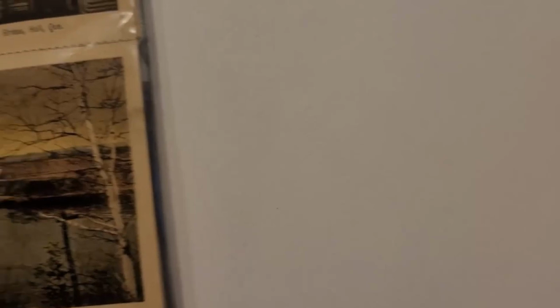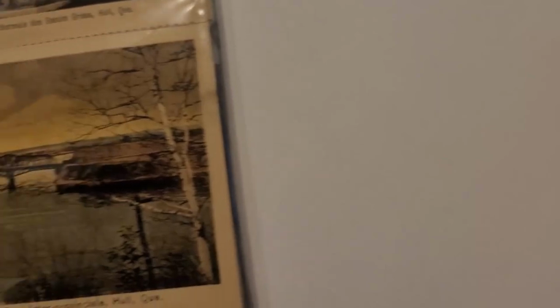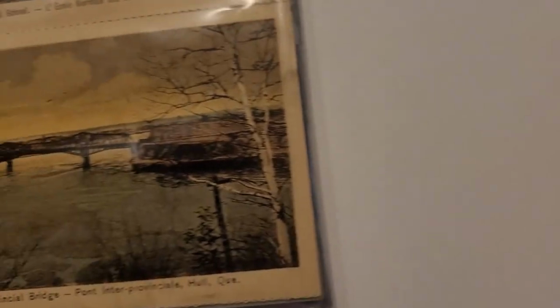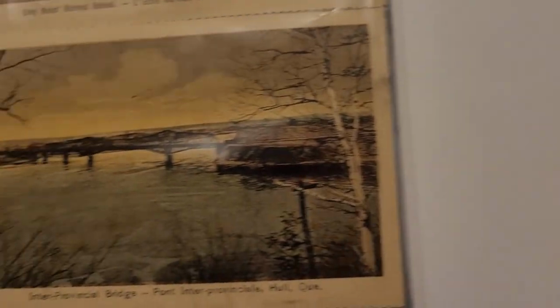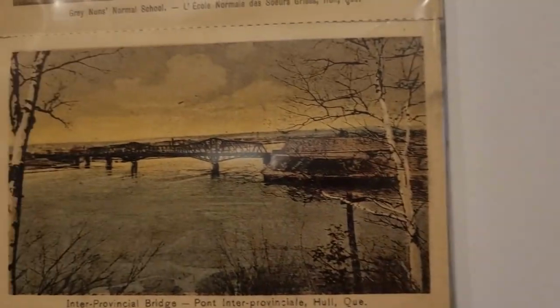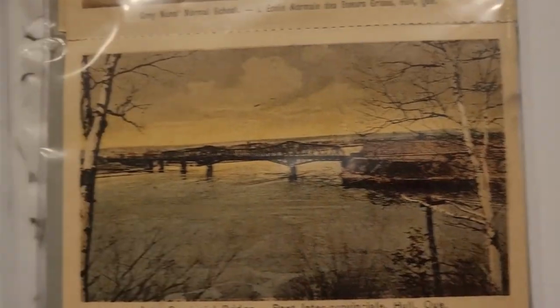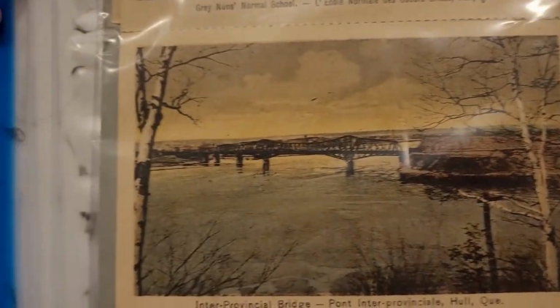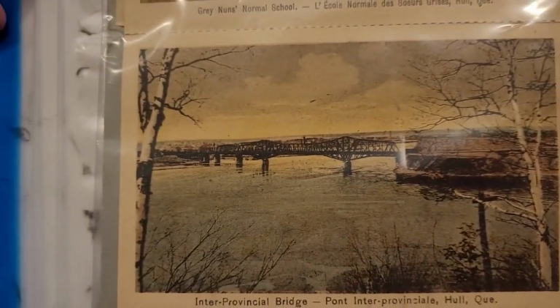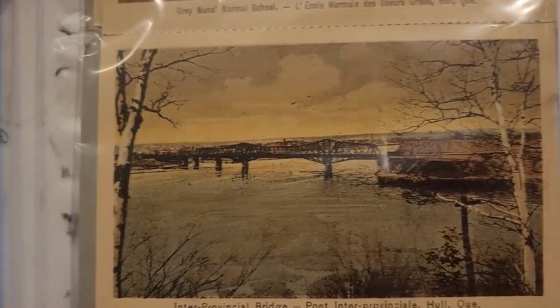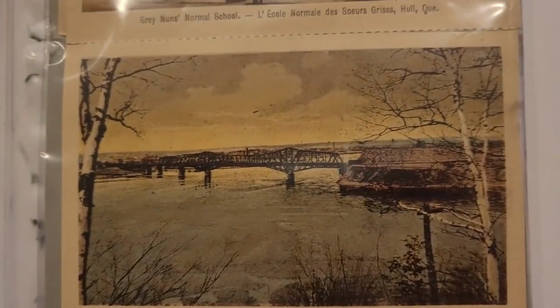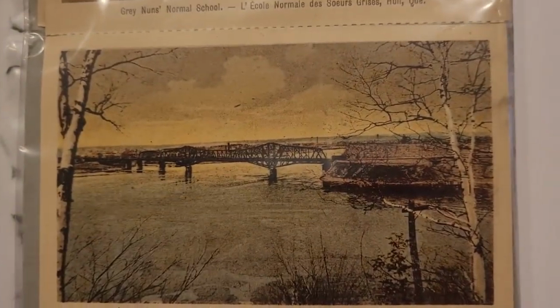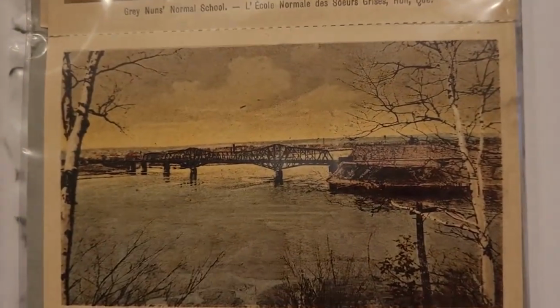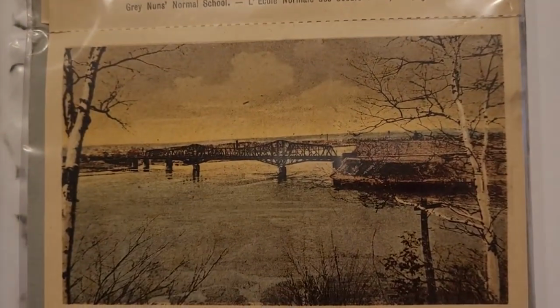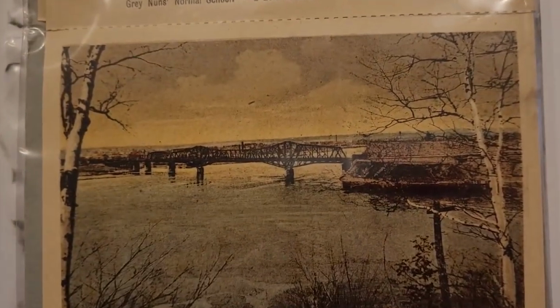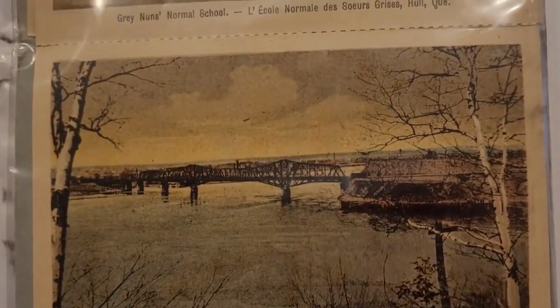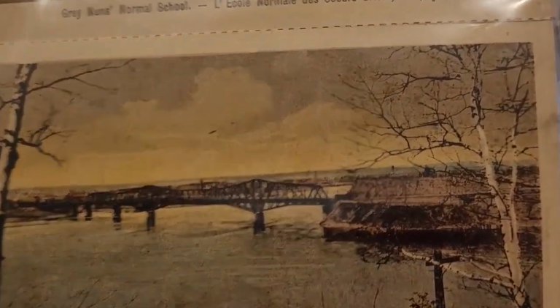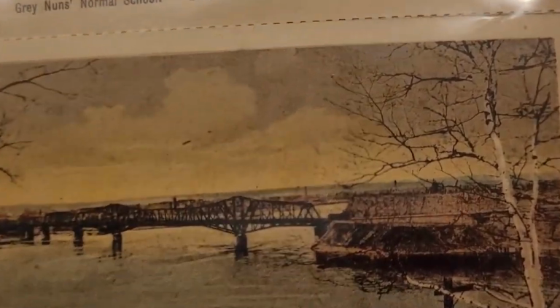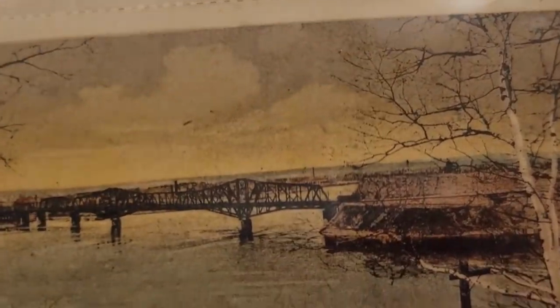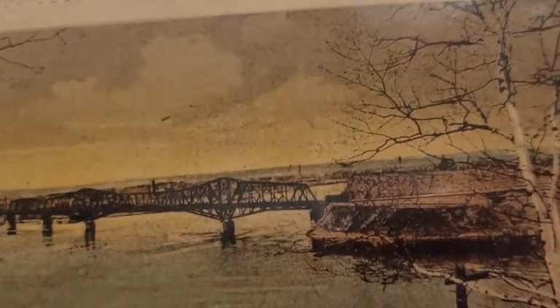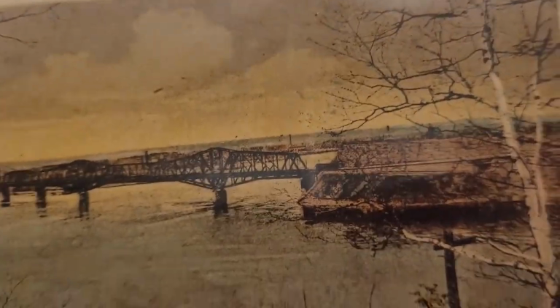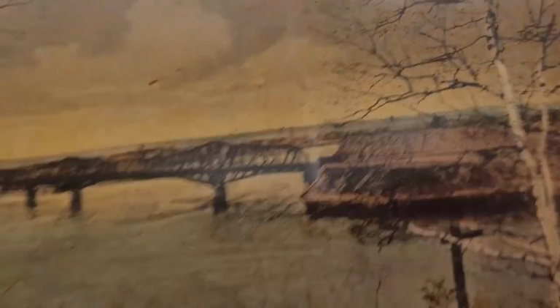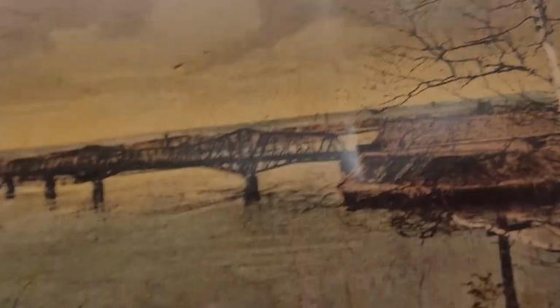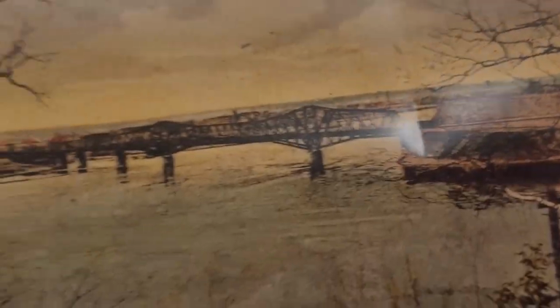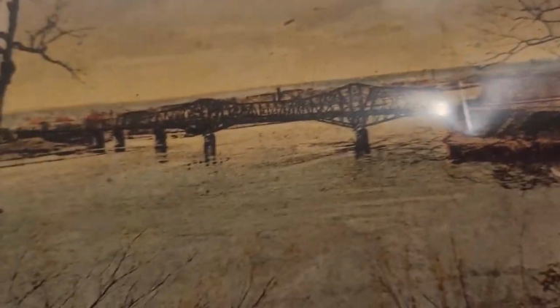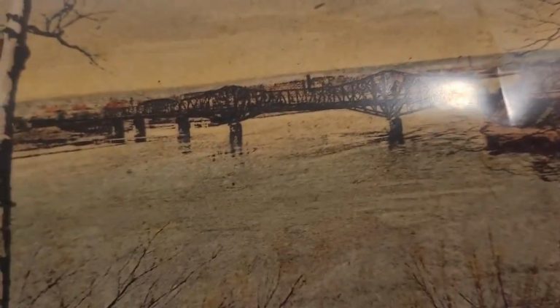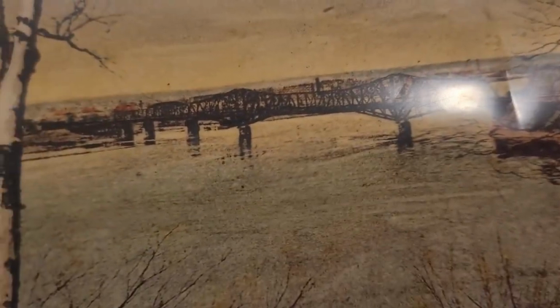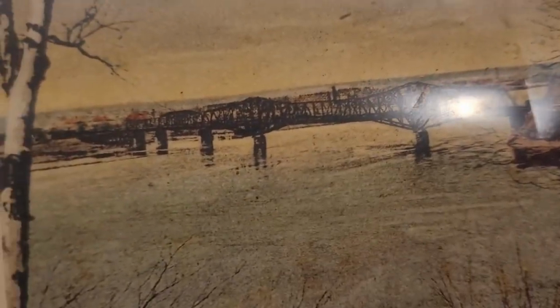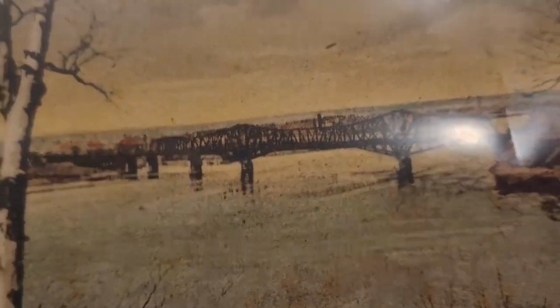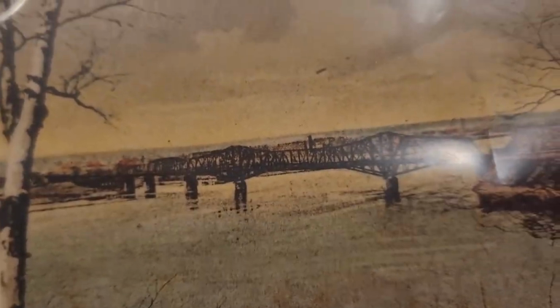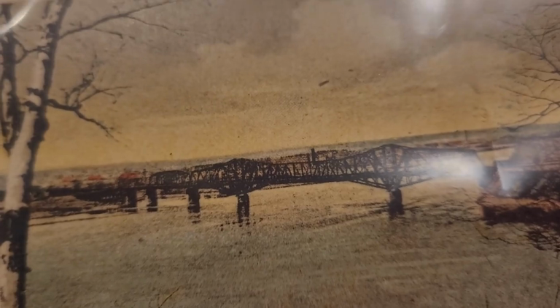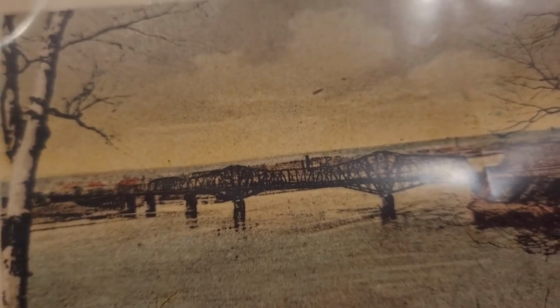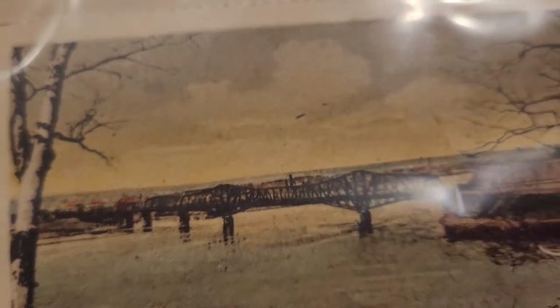Week 19 of One Charcoal Drawing a Week. This week I'm drawing this picture of the Alexandra Bridge.